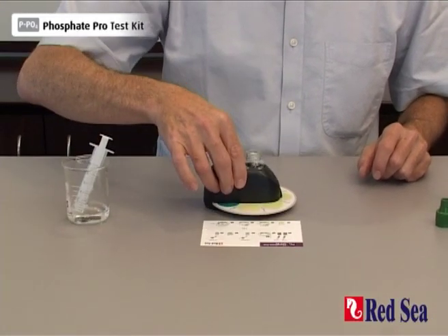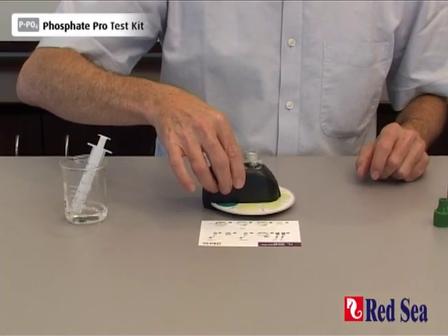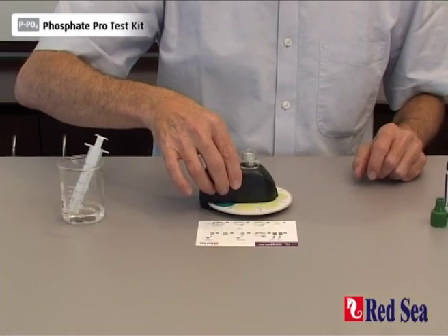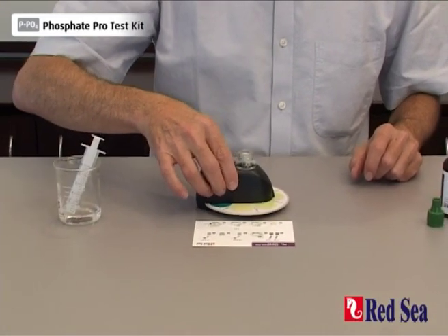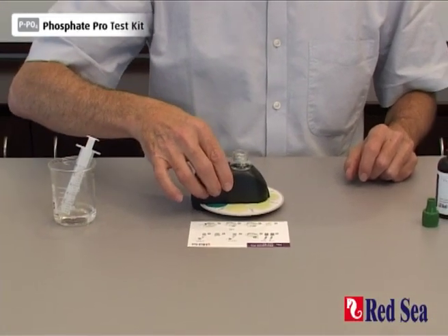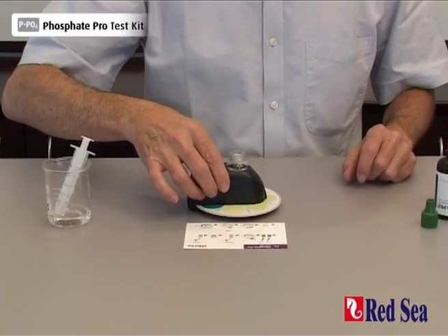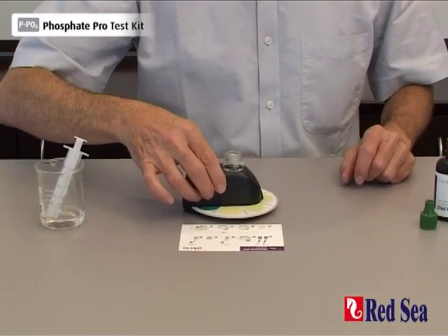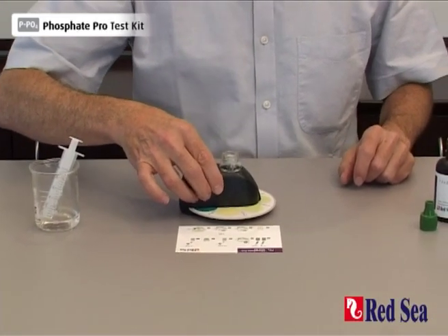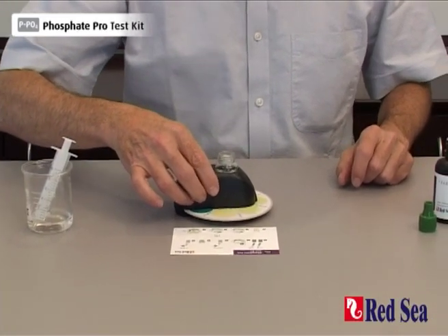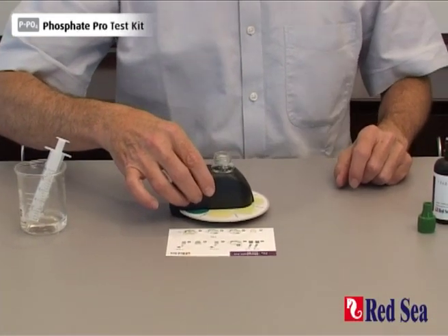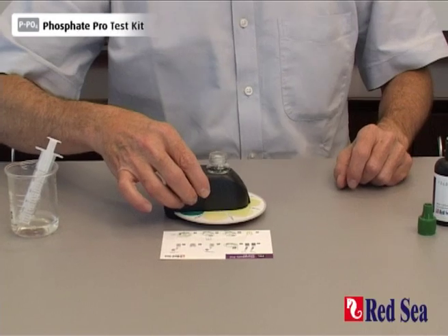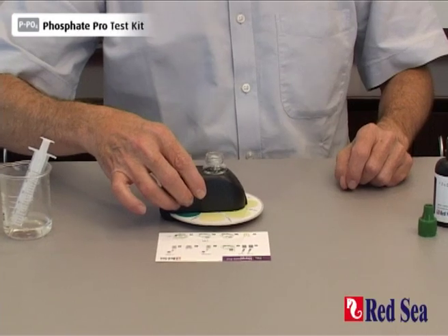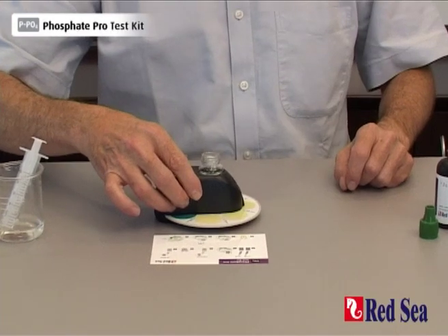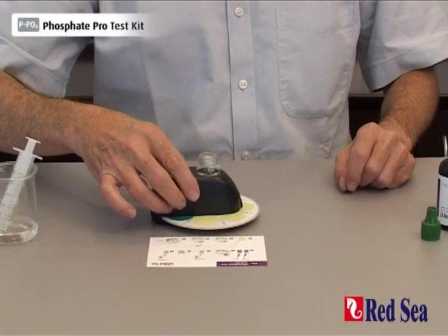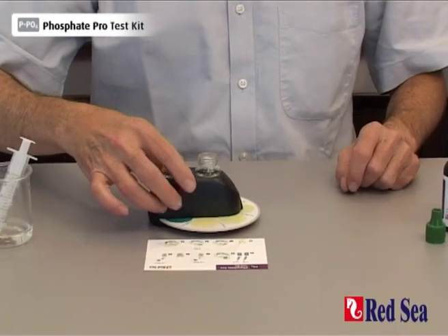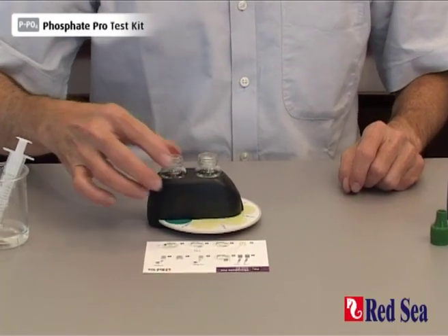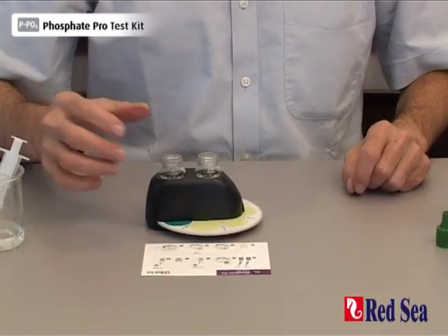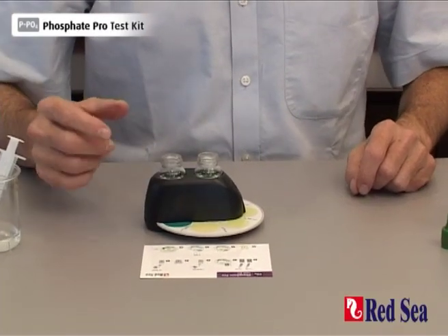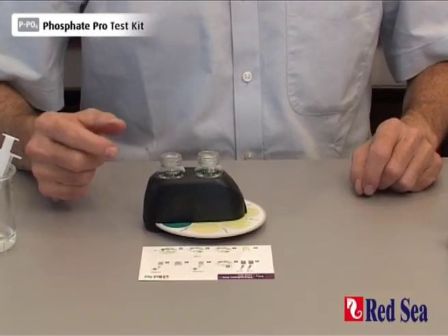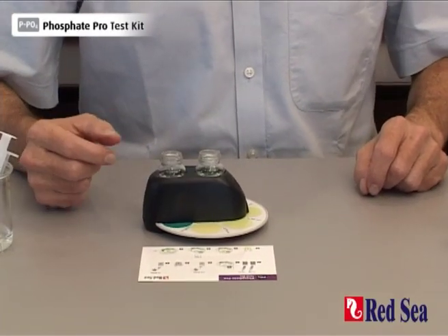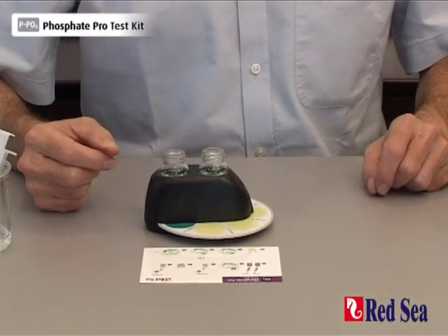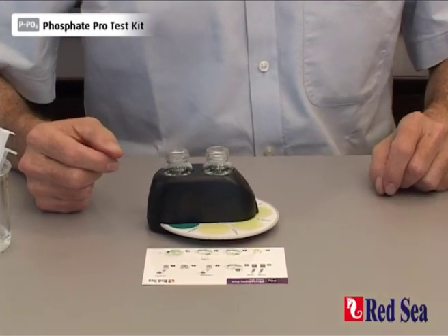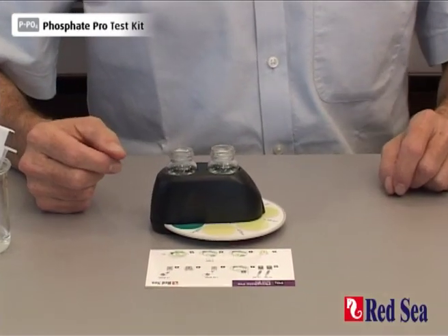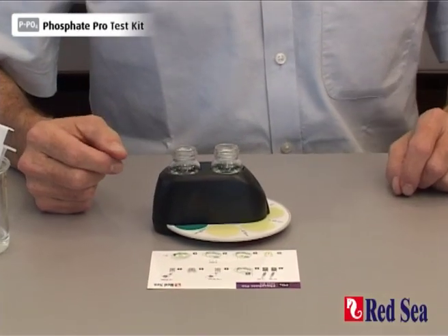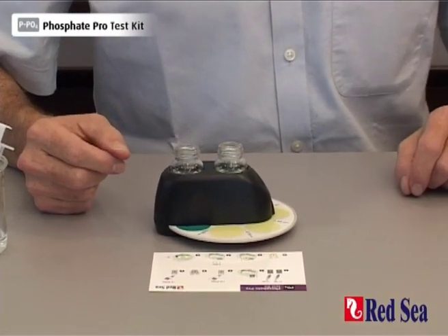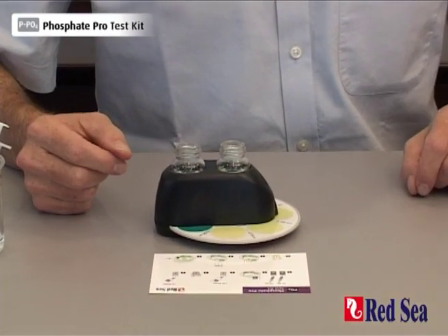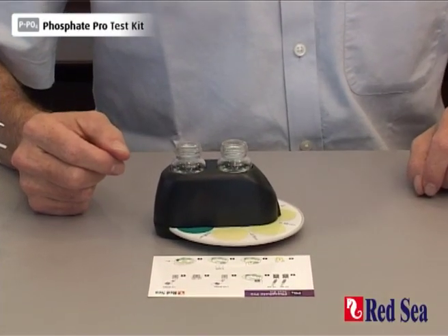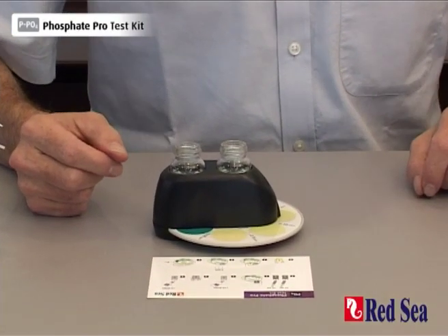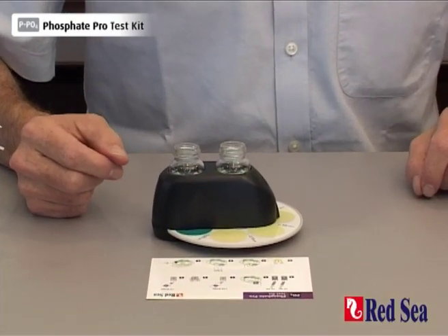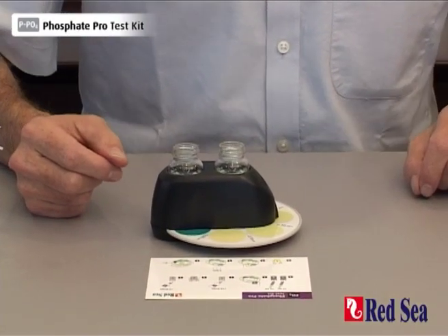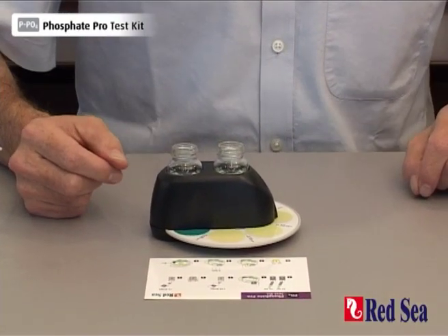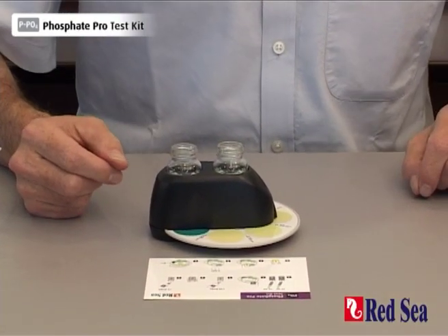We now set our stopwatch for six minutes, which is the time it's going to take for the reaction to be ready.